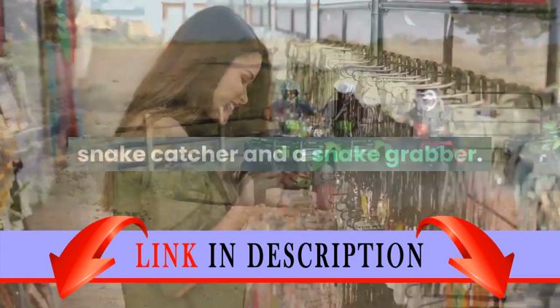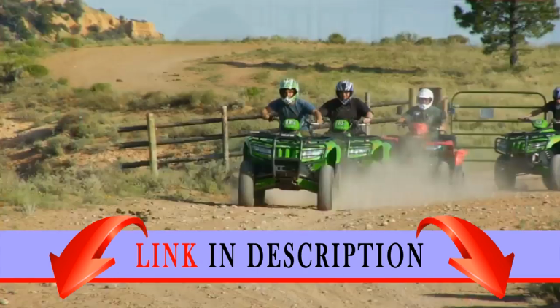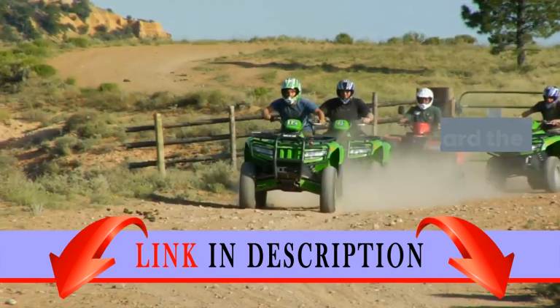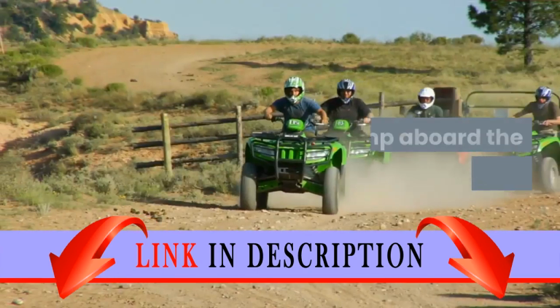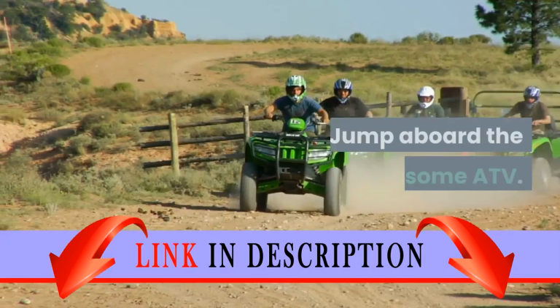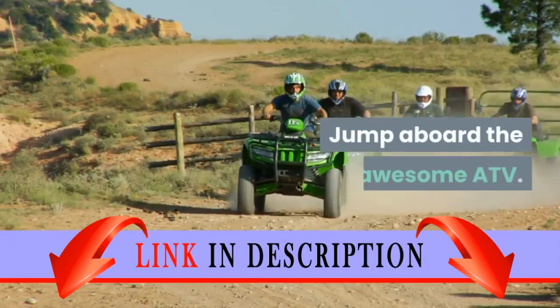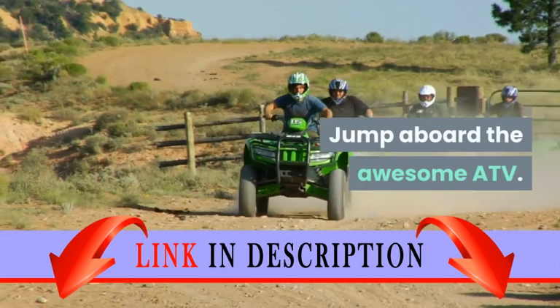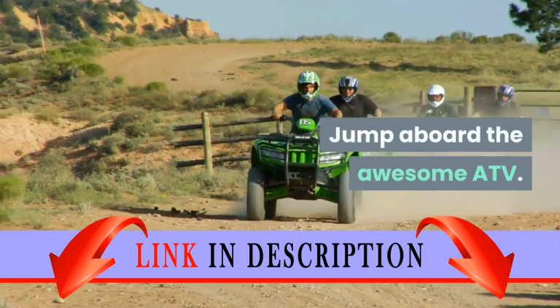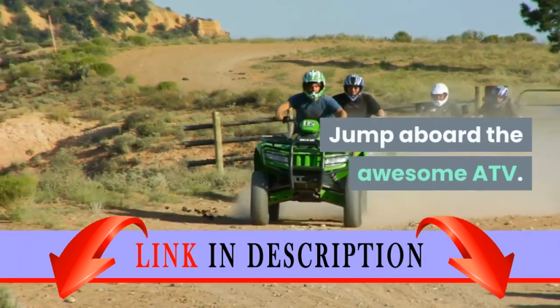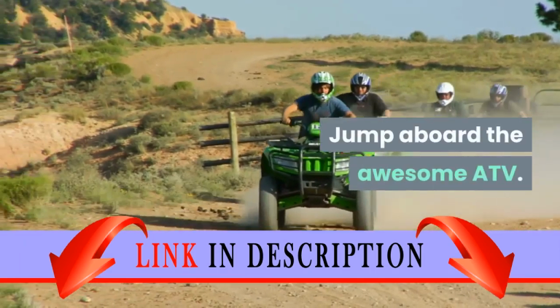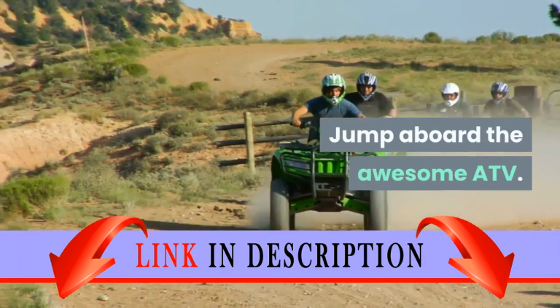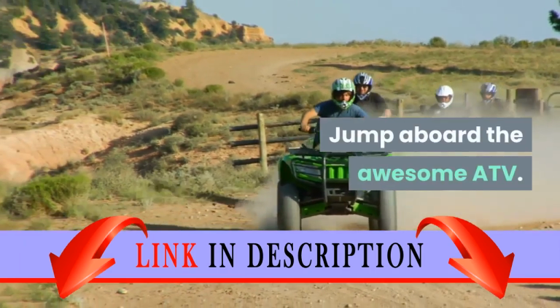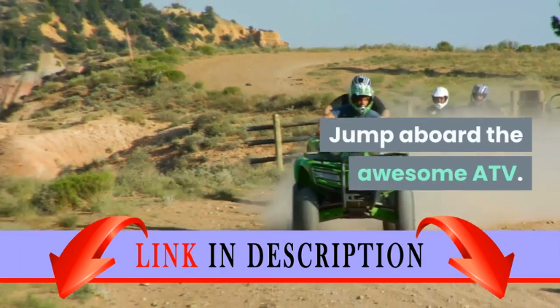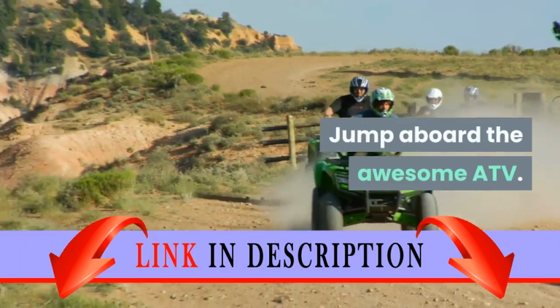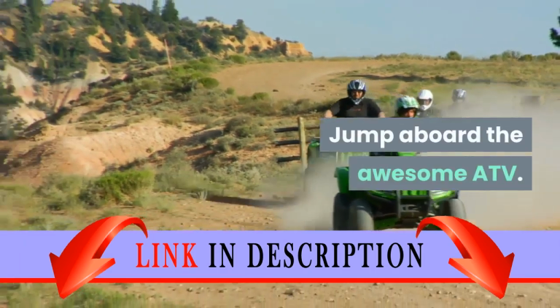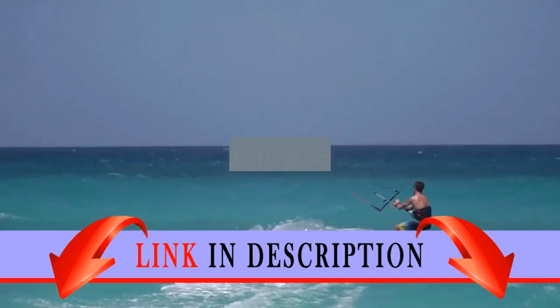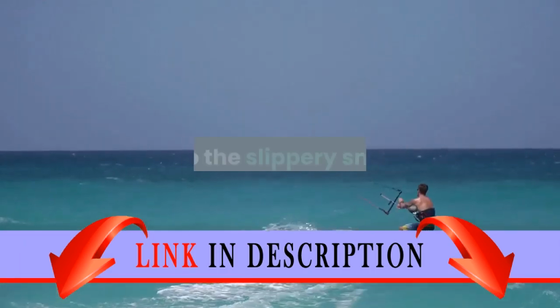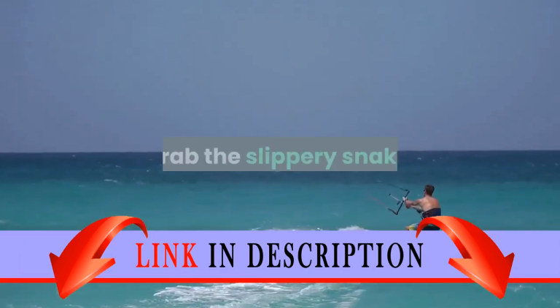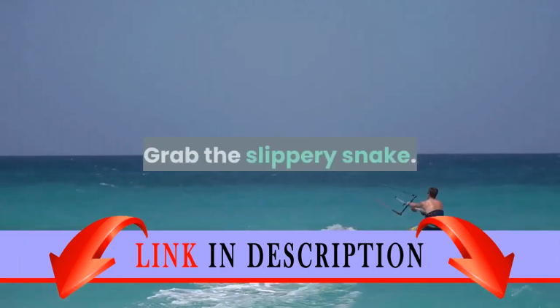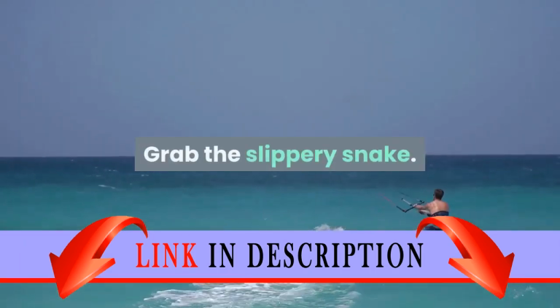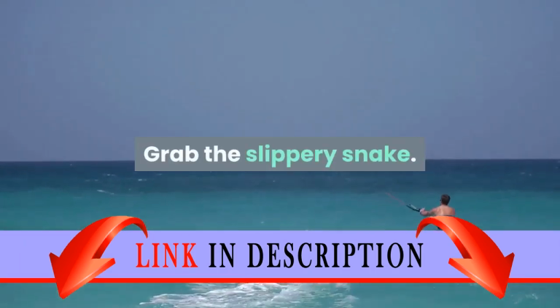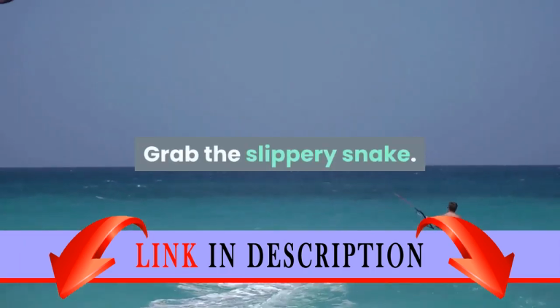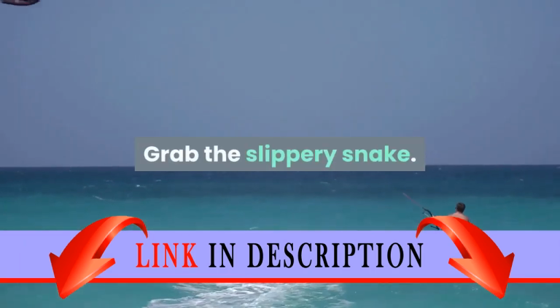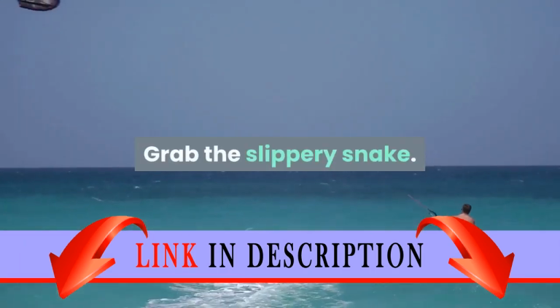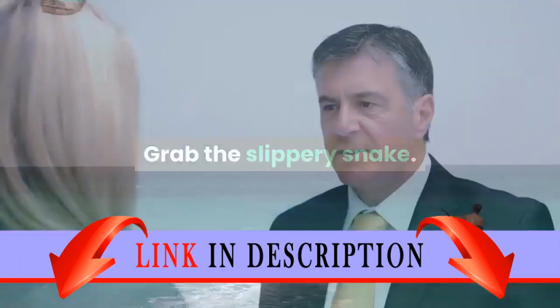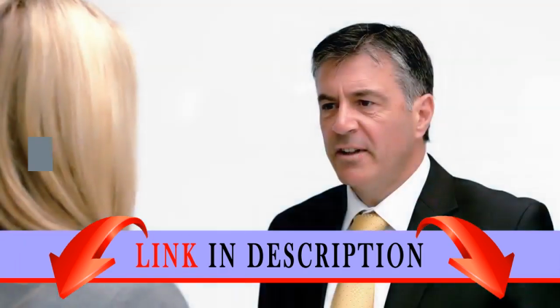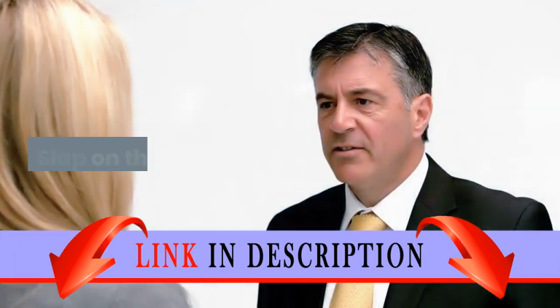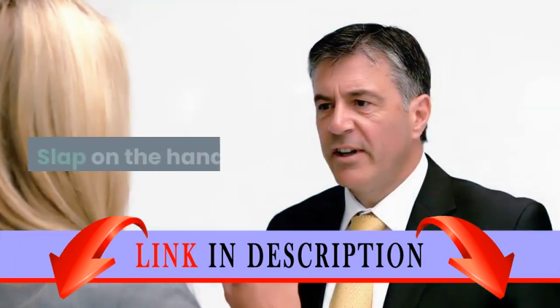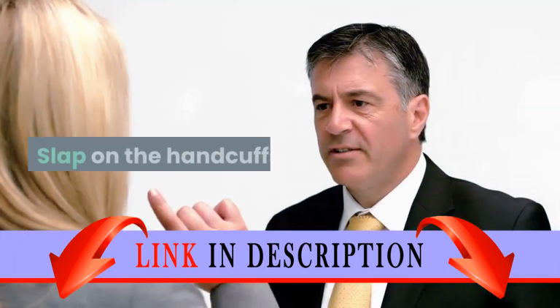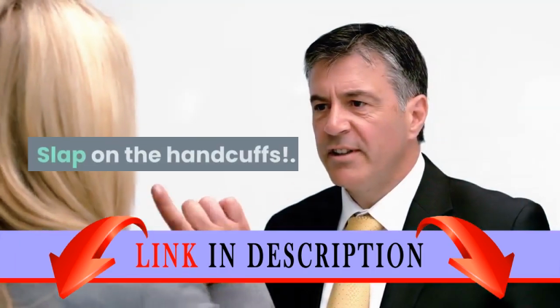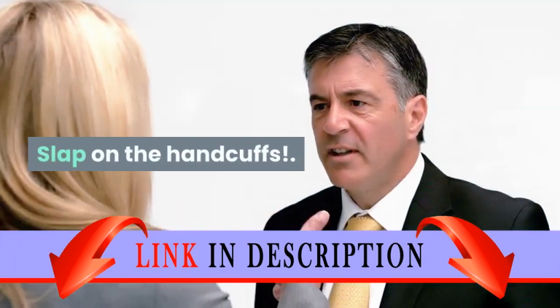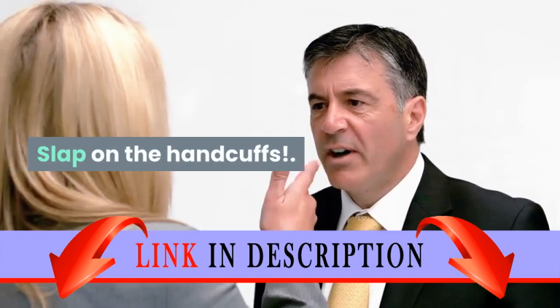Jump aboard the awesome ATV. Grab the slippery snake. Slap on the handcuffs.